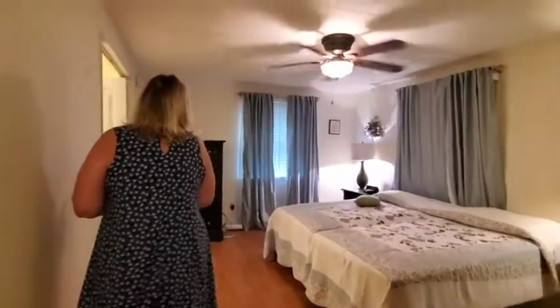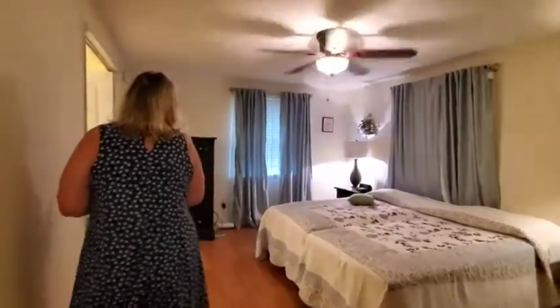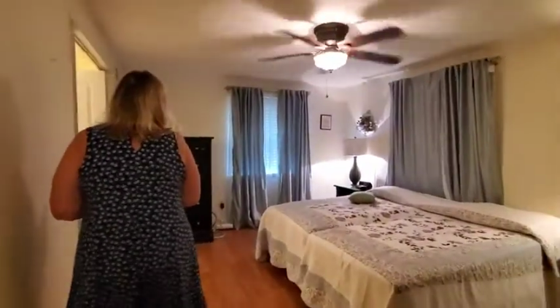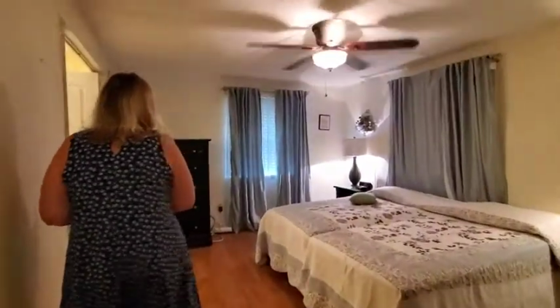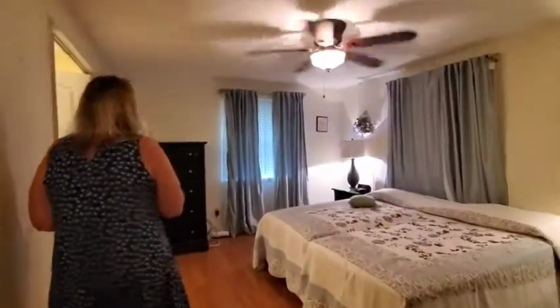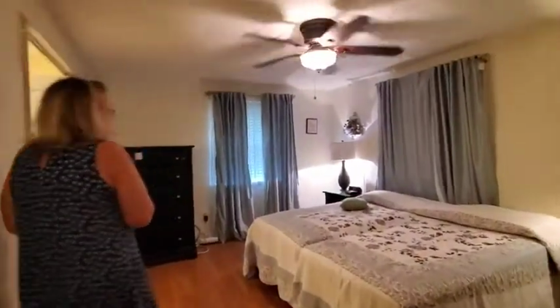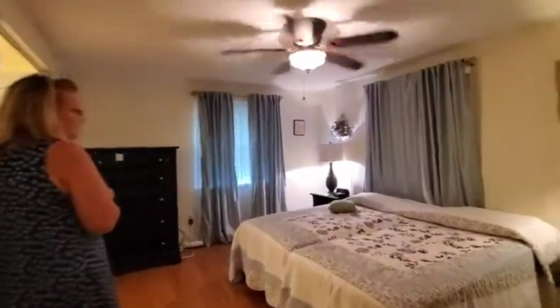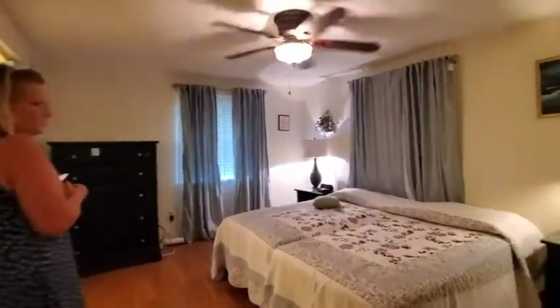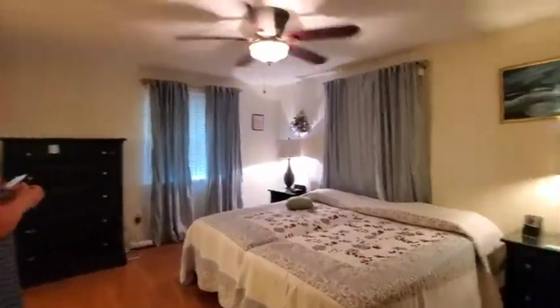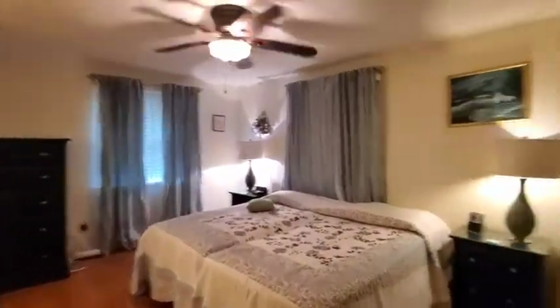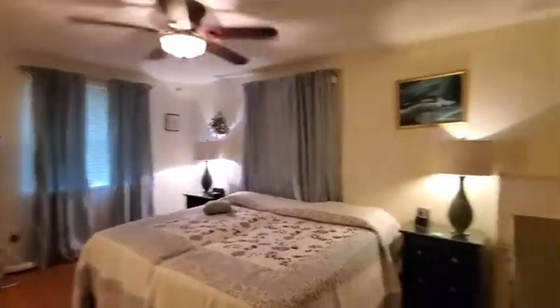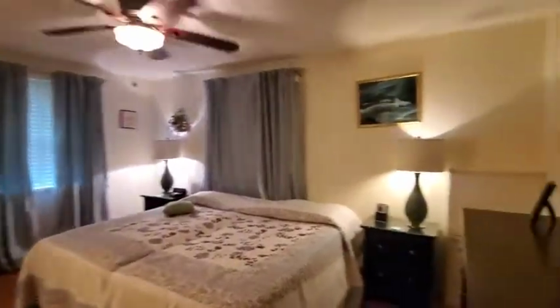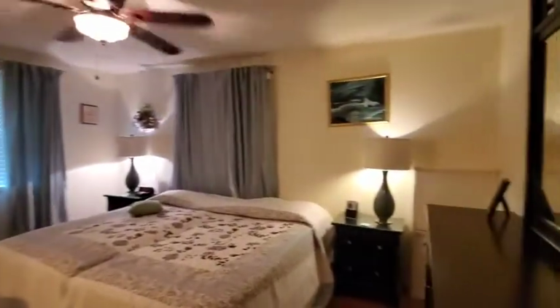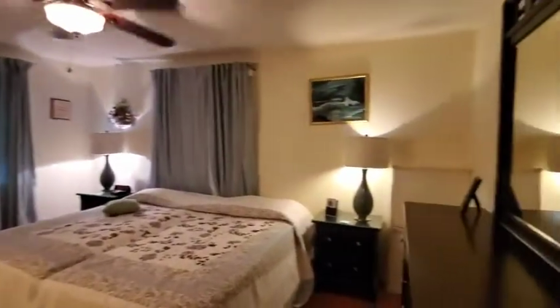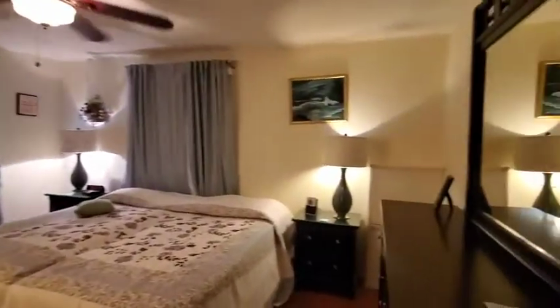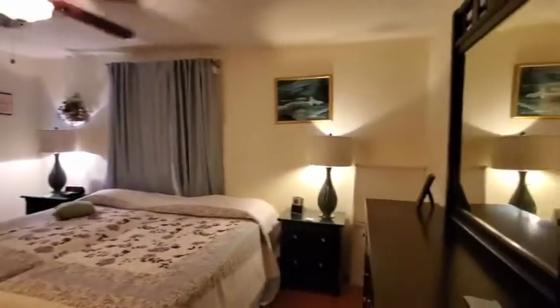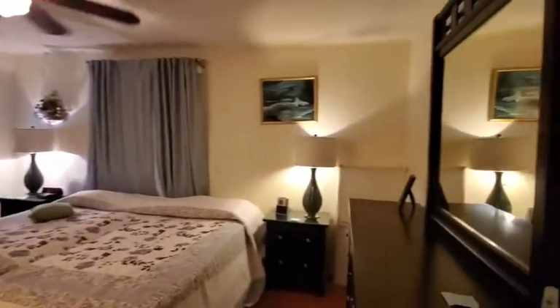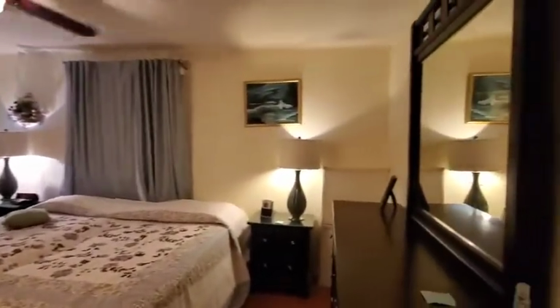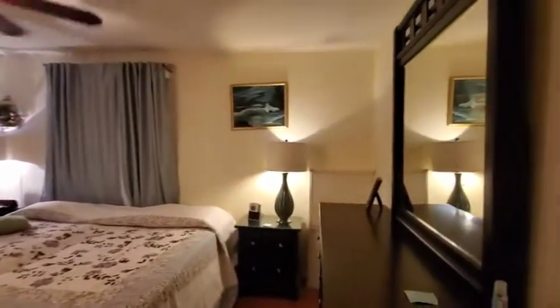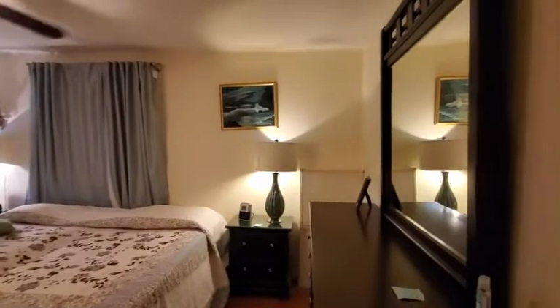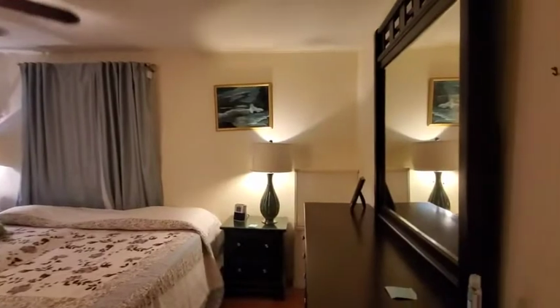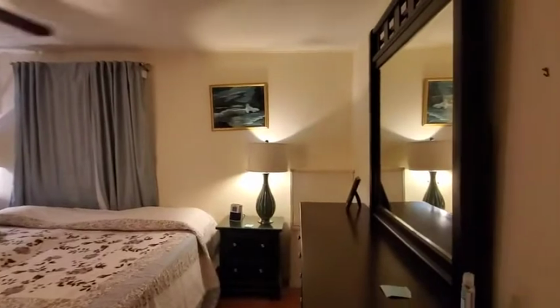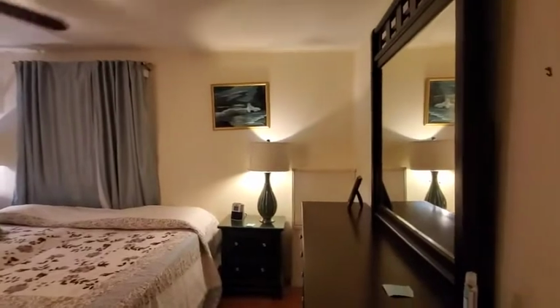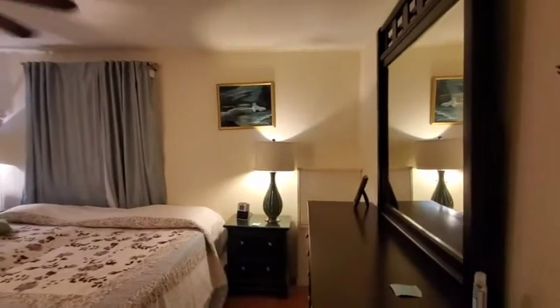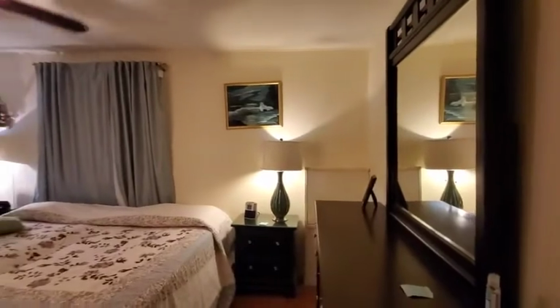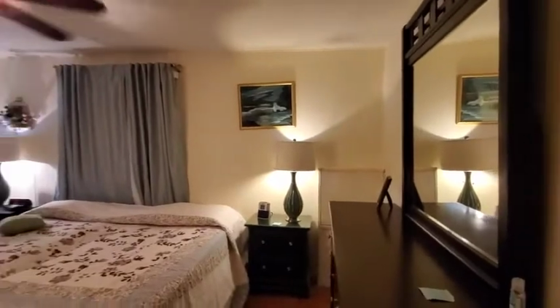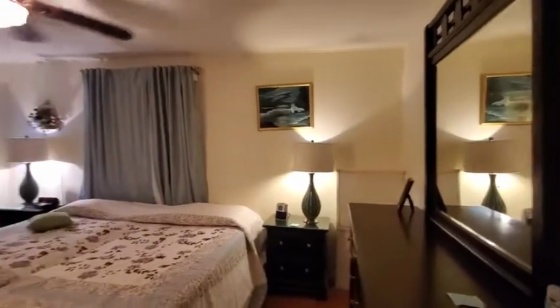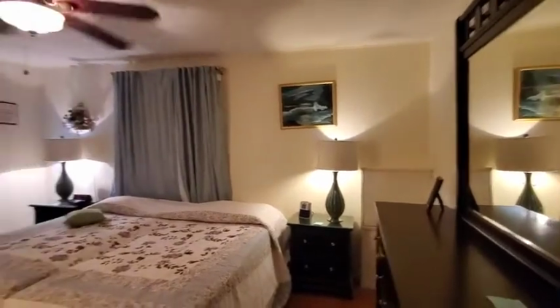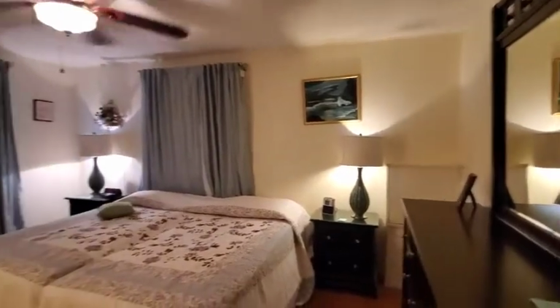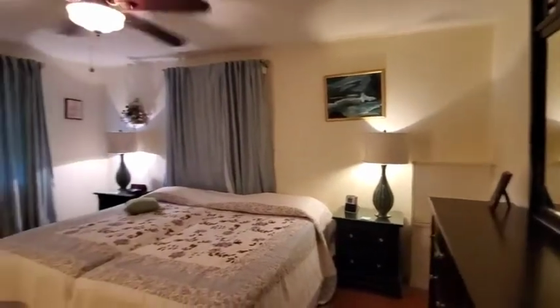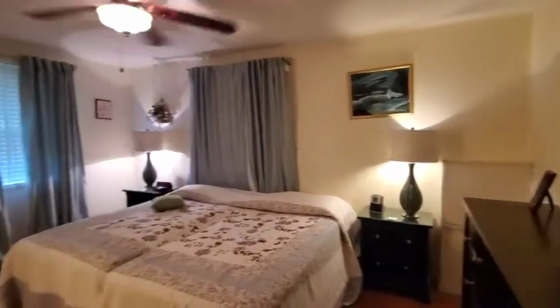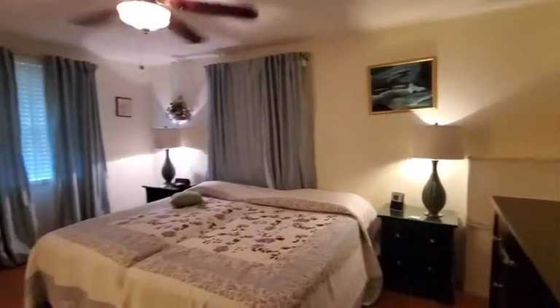Into the master bedroom — a king-size bedroom suite fits in here just fine.